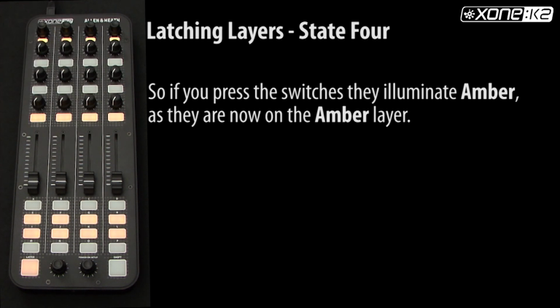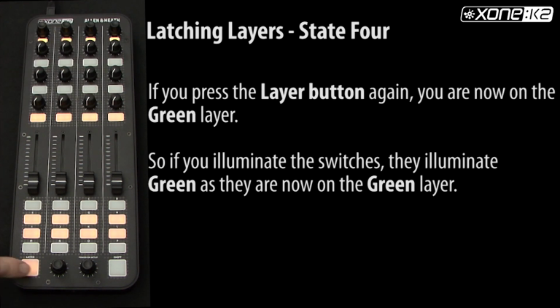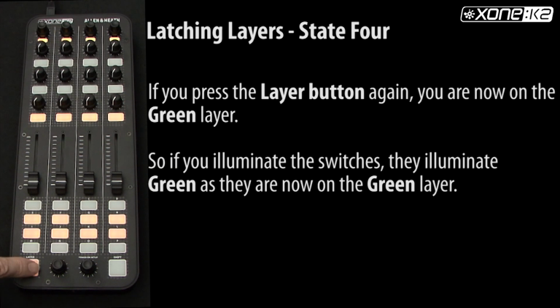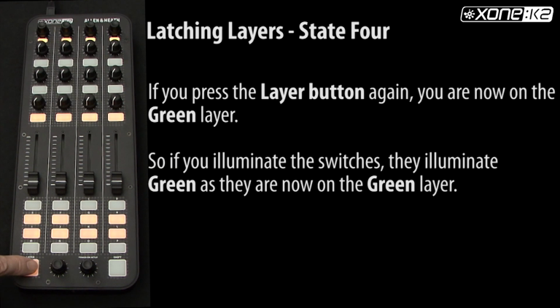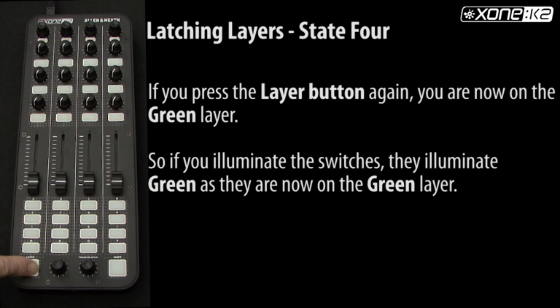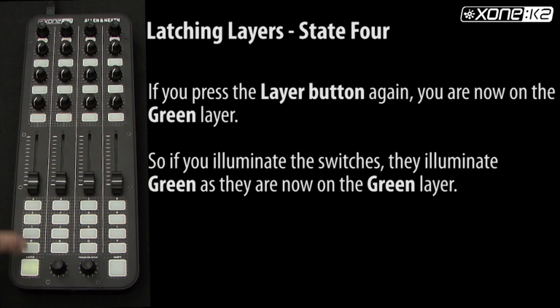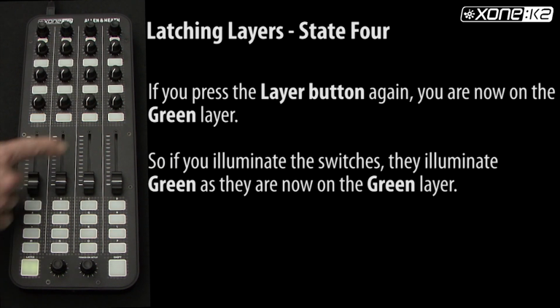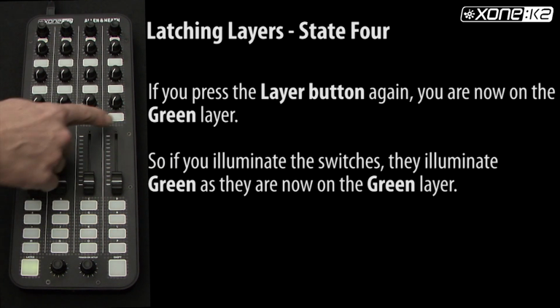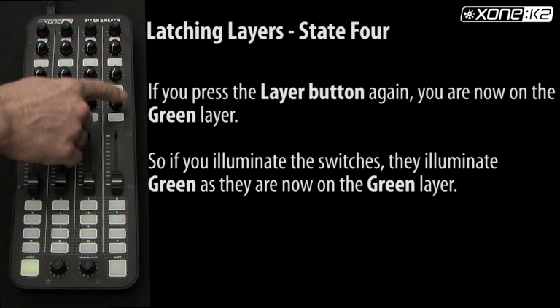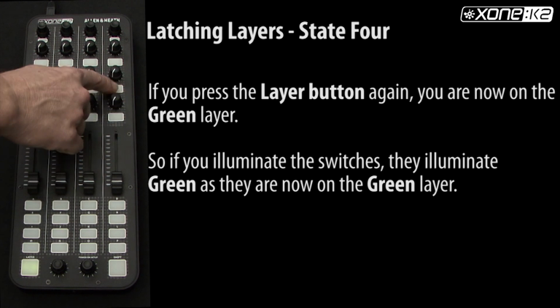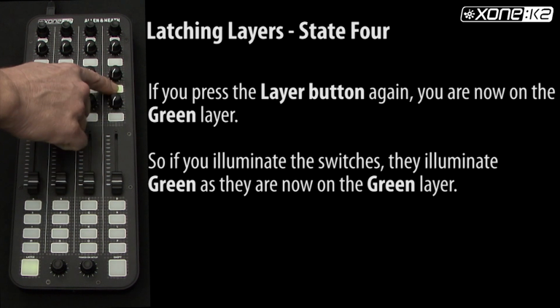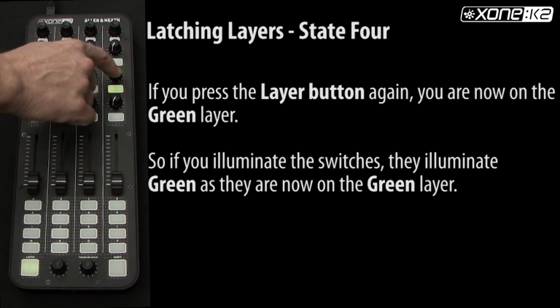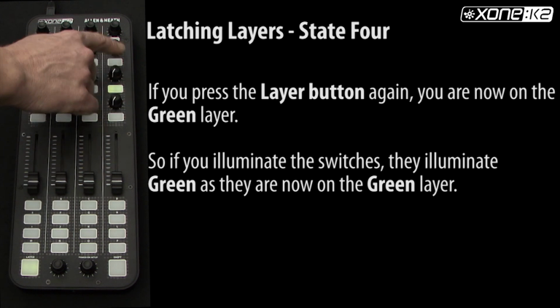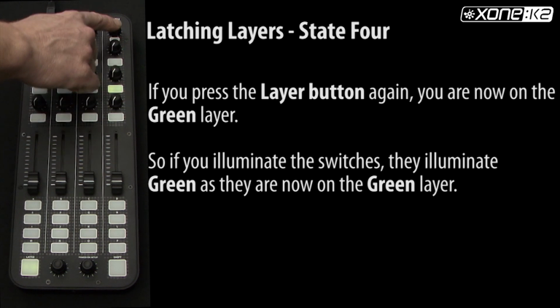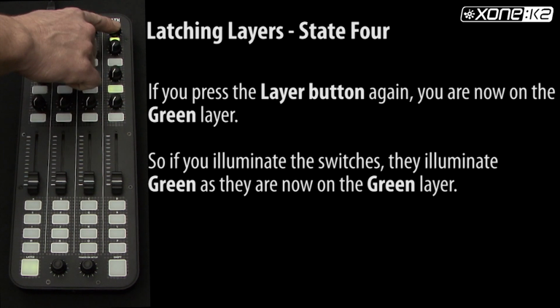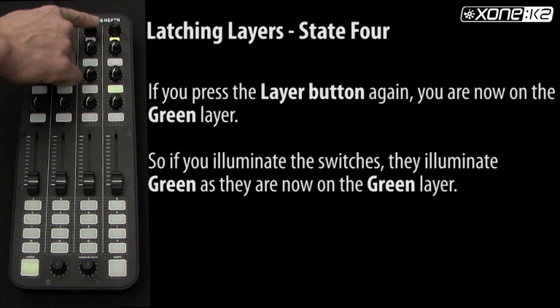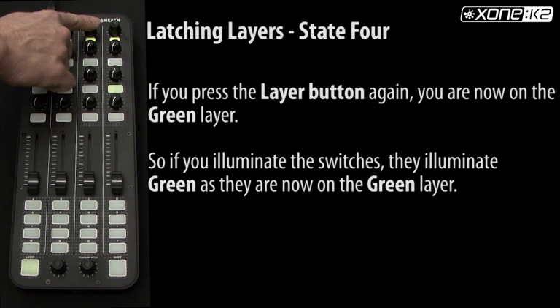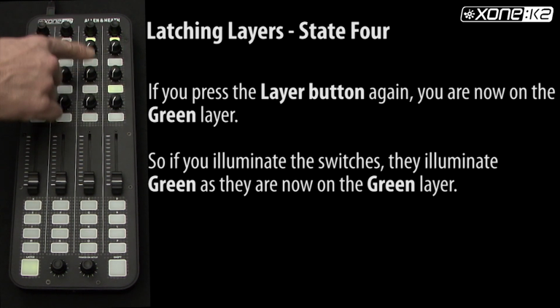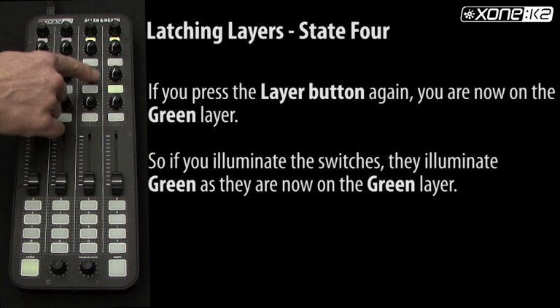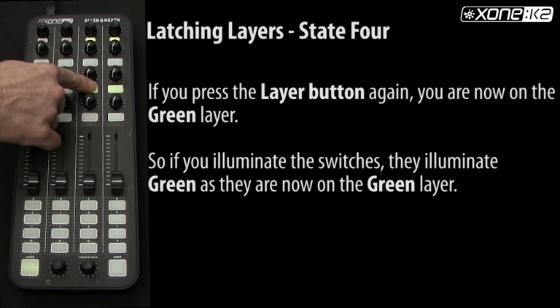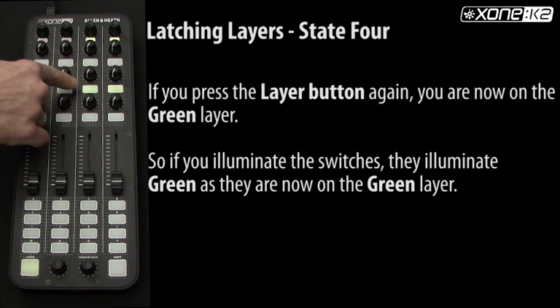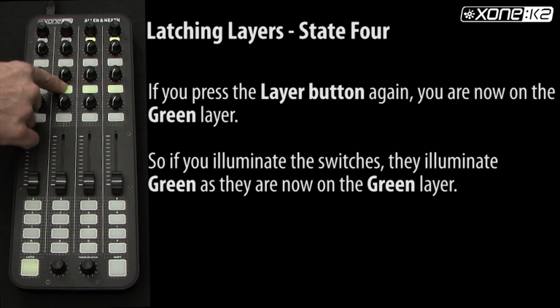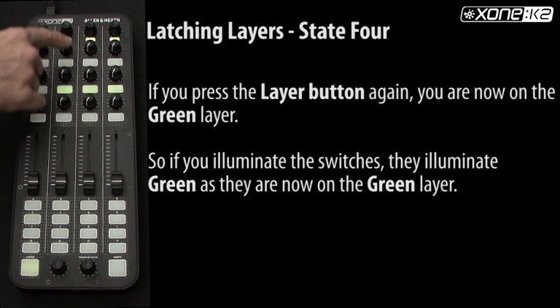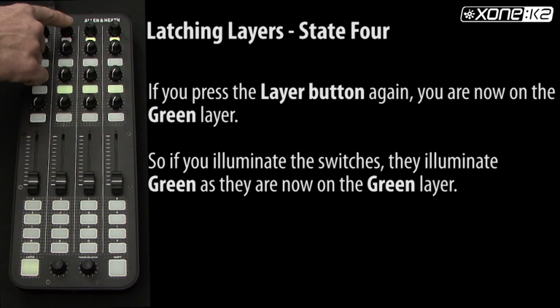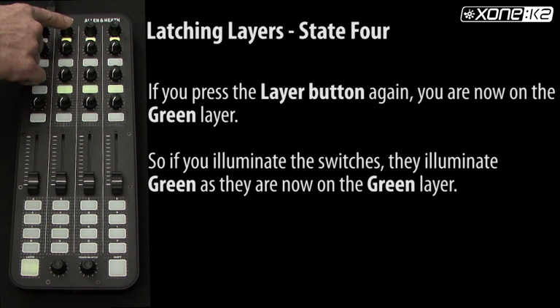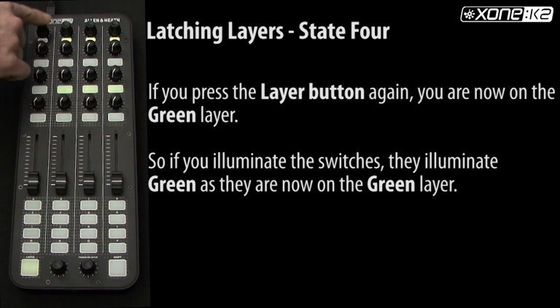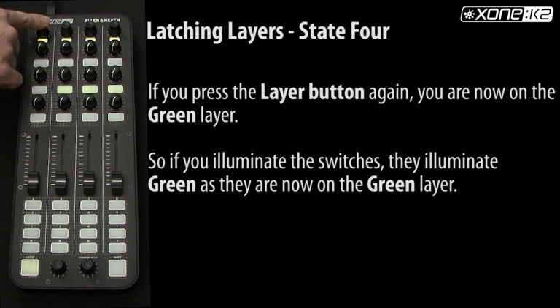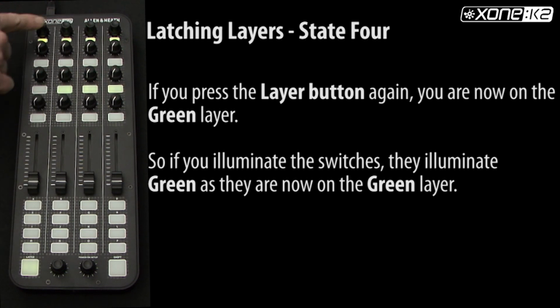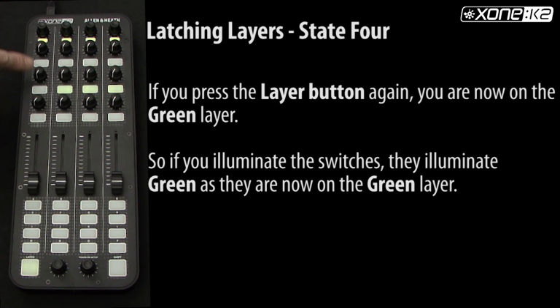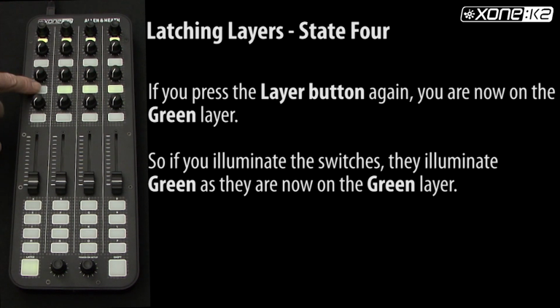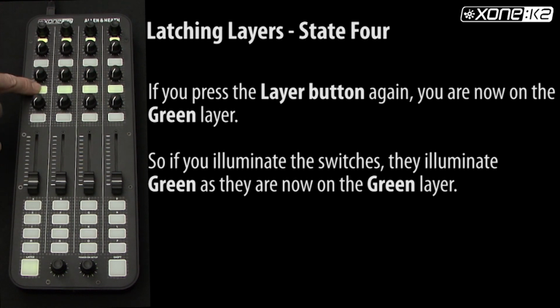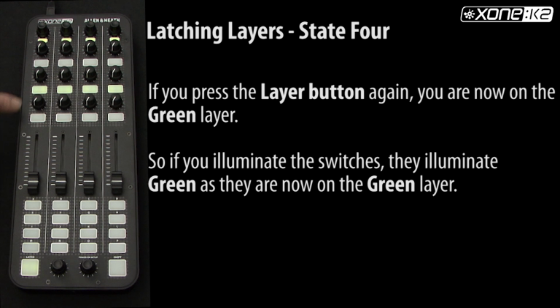If you press the layer button again, you are now on the green layer. So if you illuminate the switches, they illuminate green as they are on the green layer.